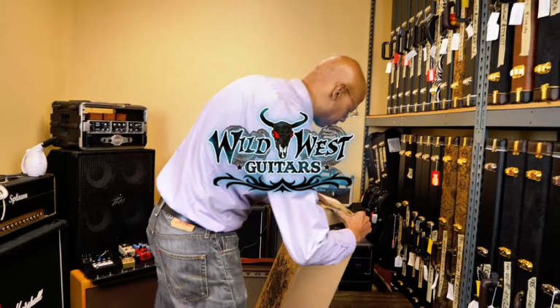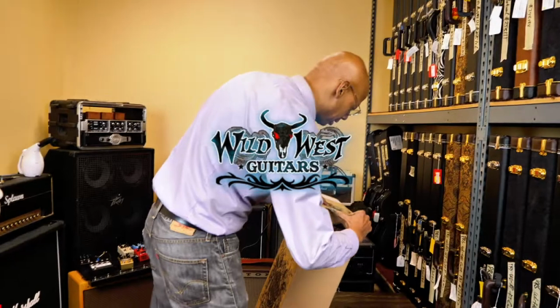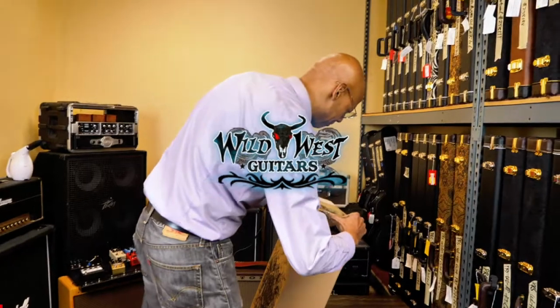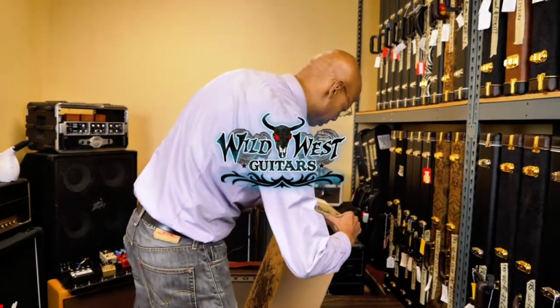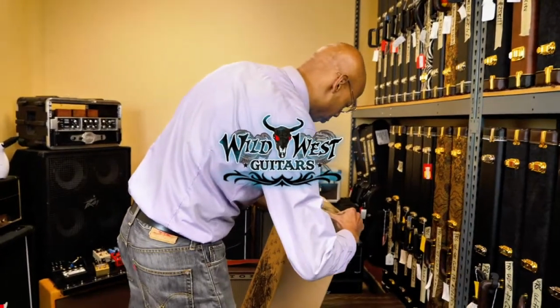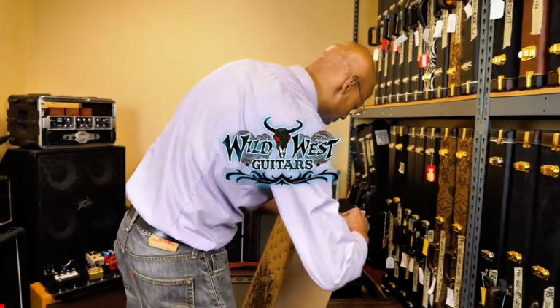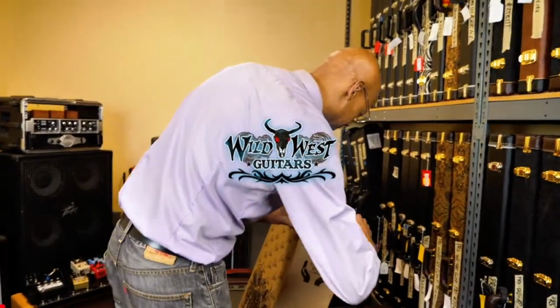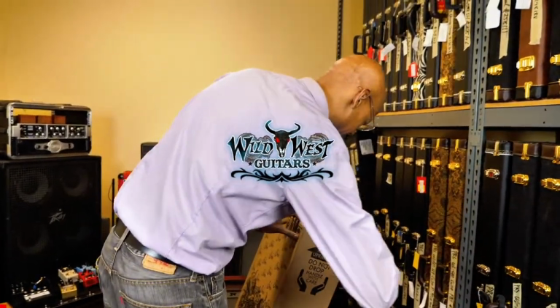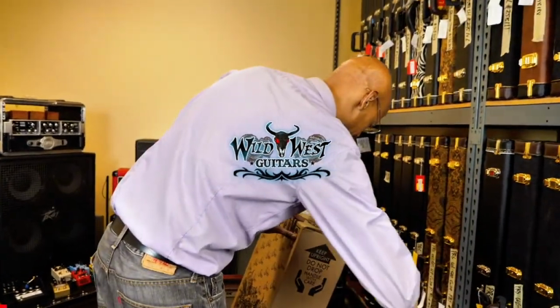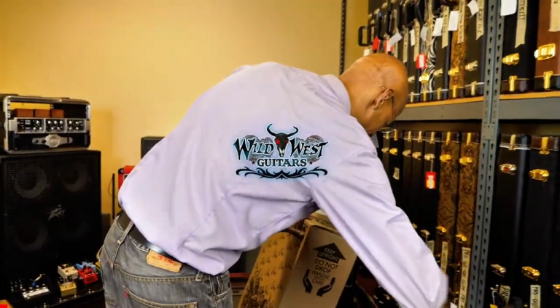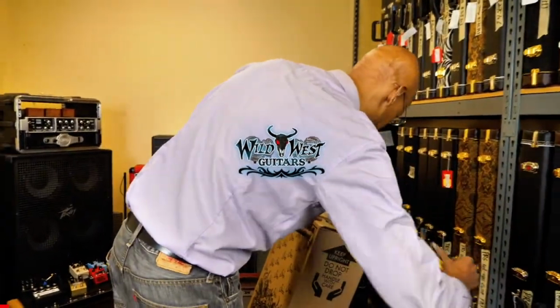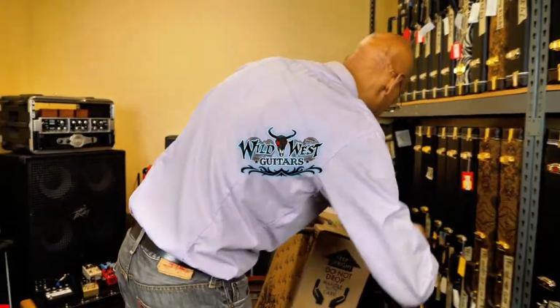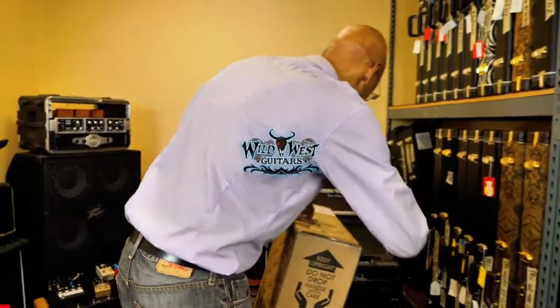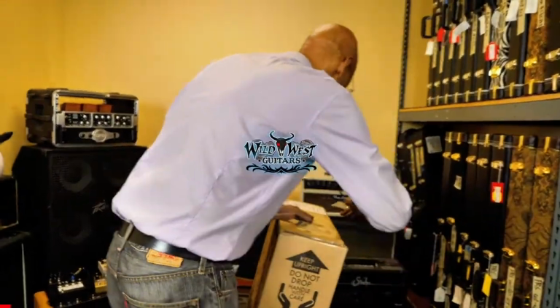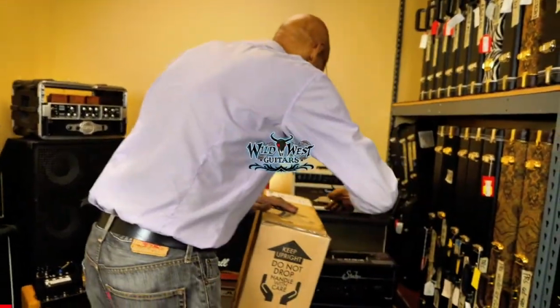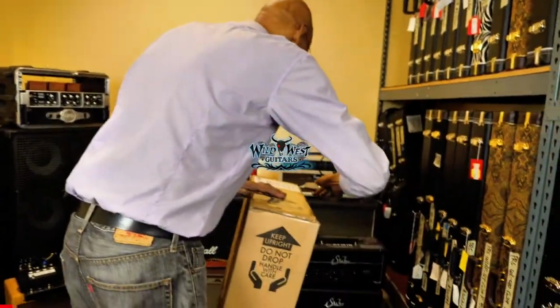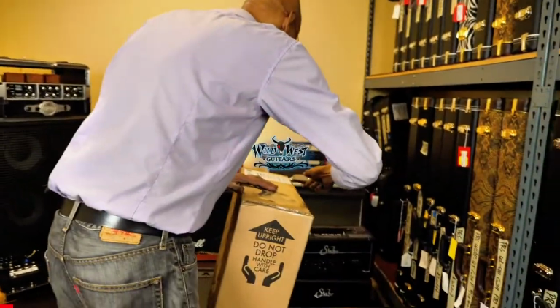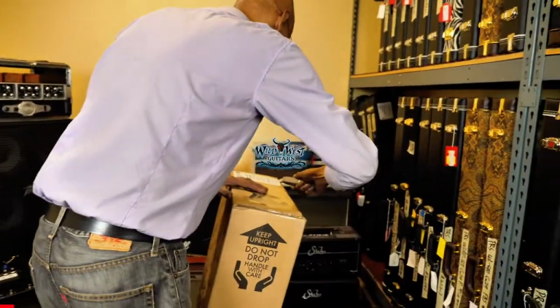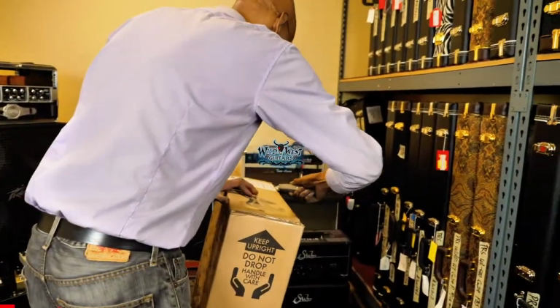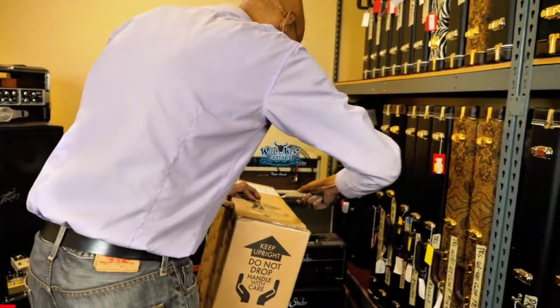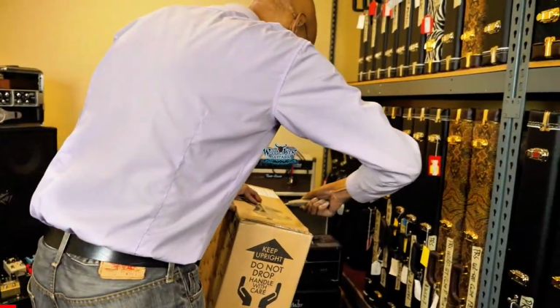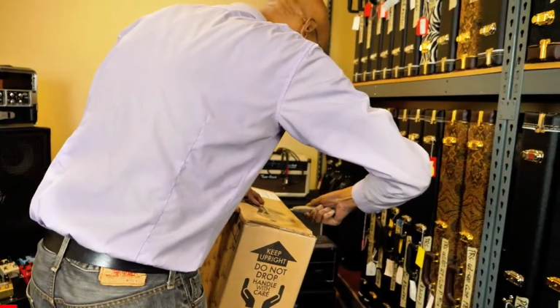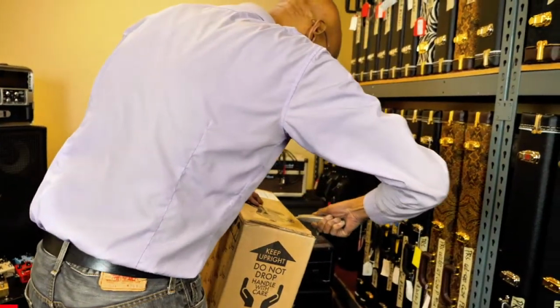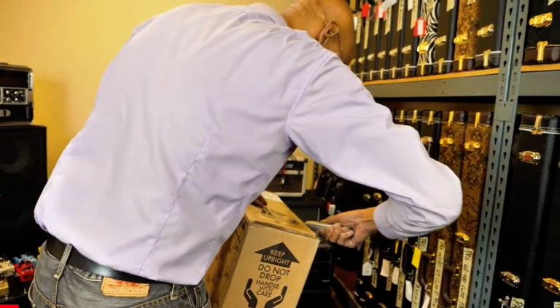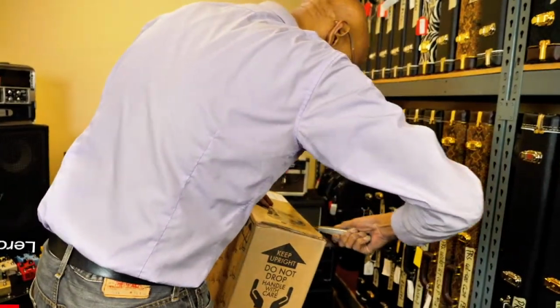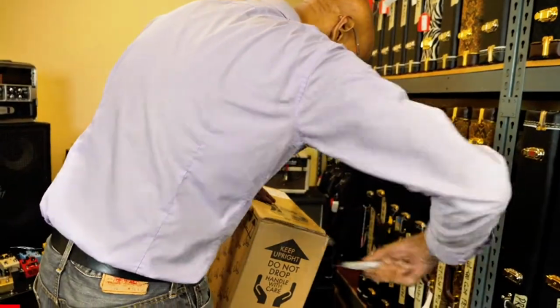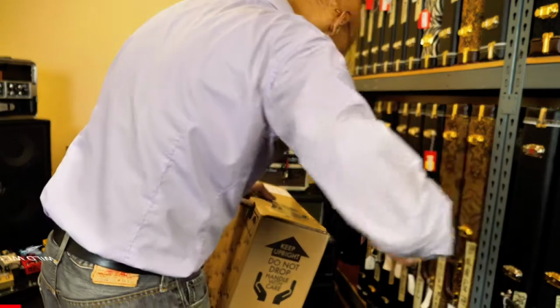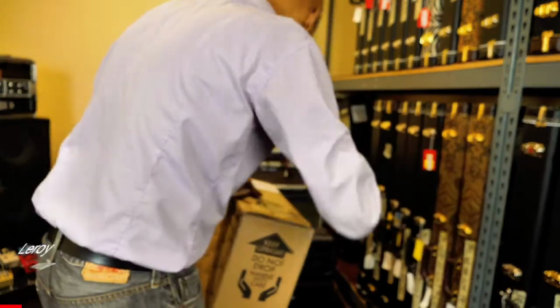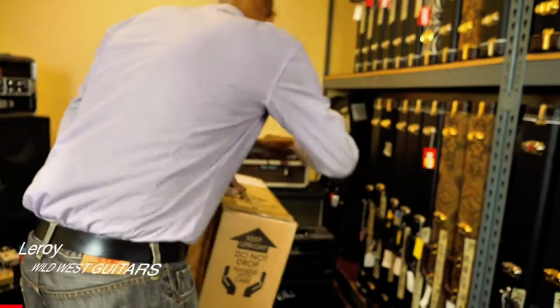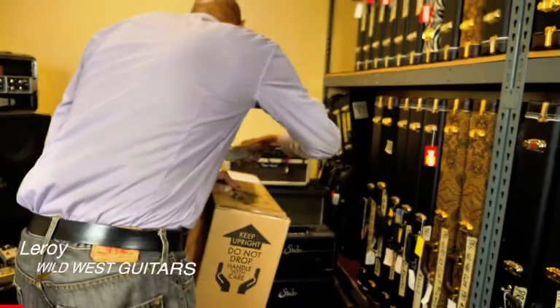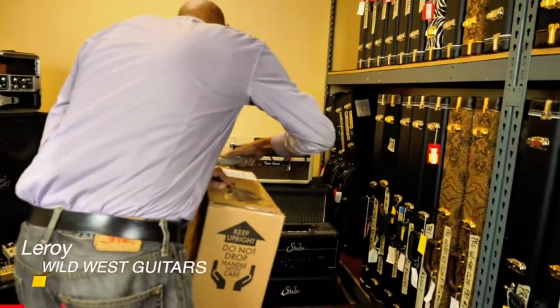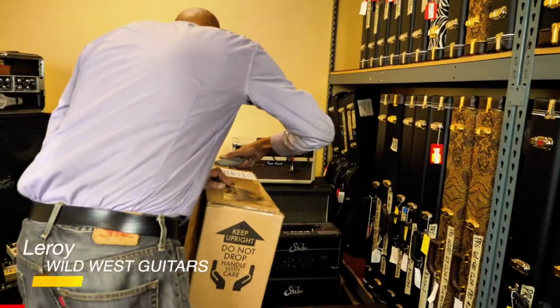Good afternoon, Wild West Guitar fans. We've got another new arrival here. Let's see what we got.